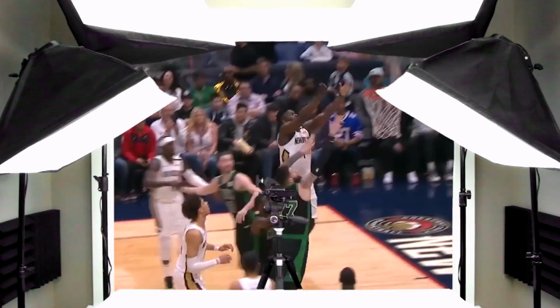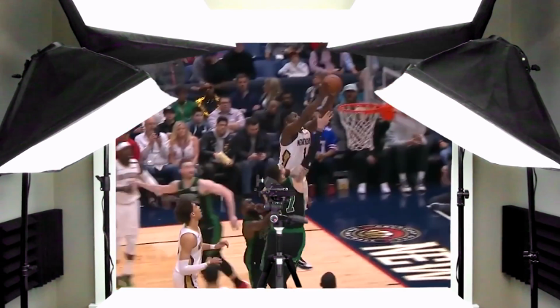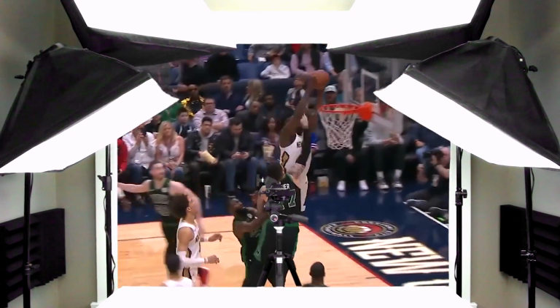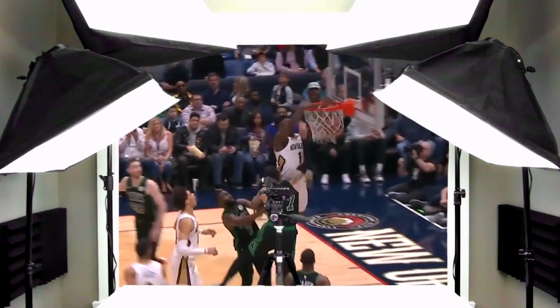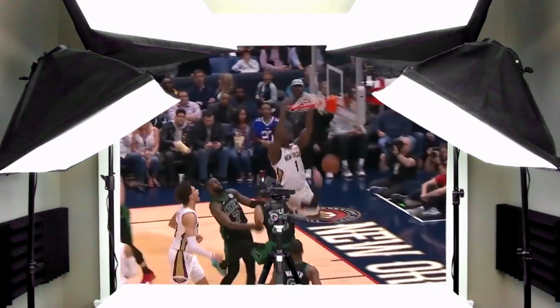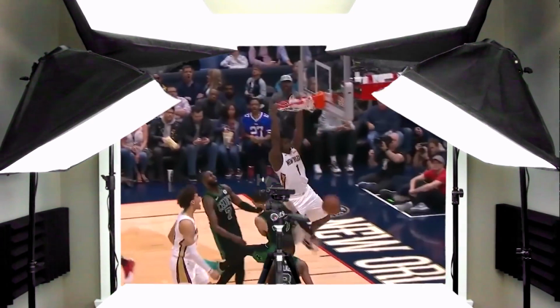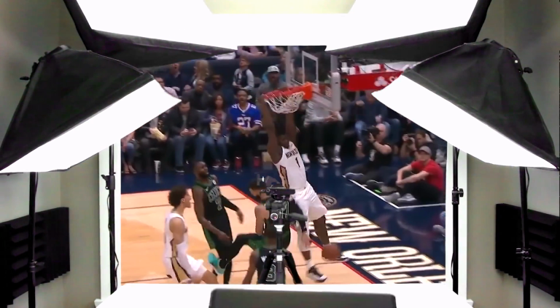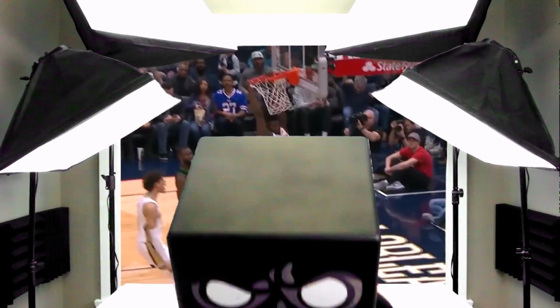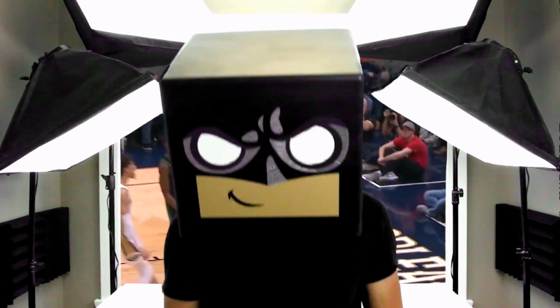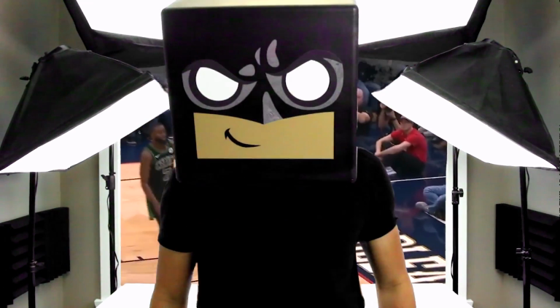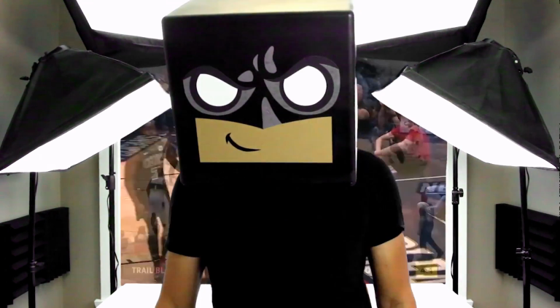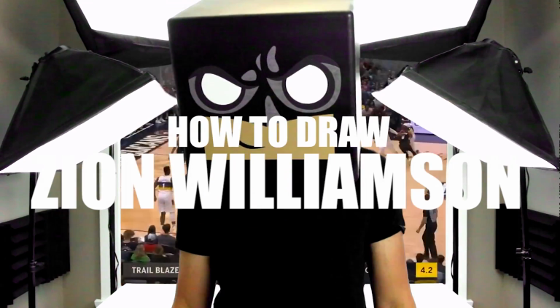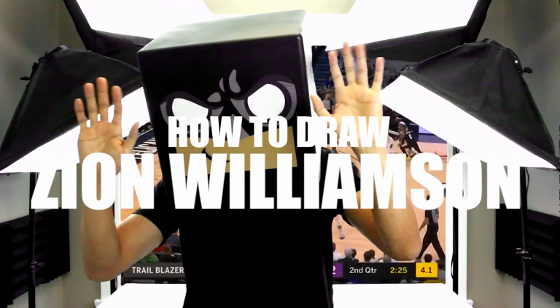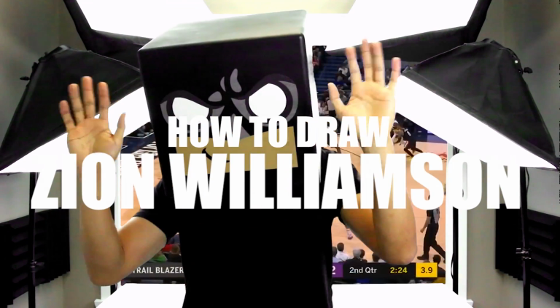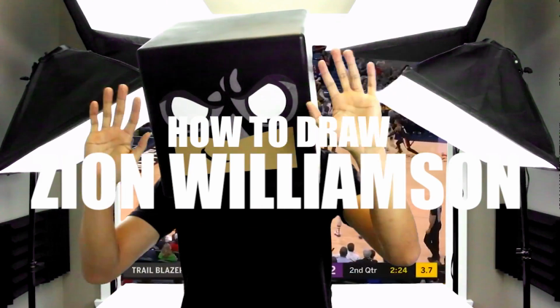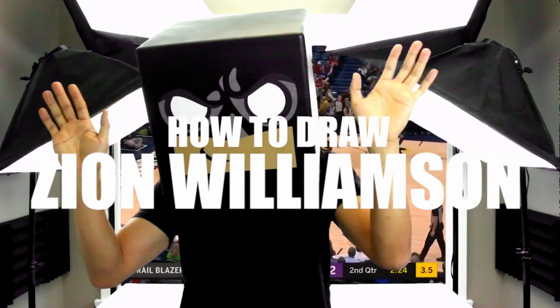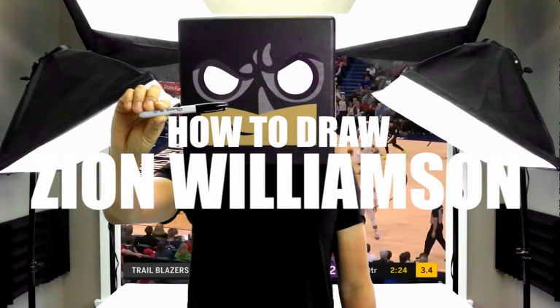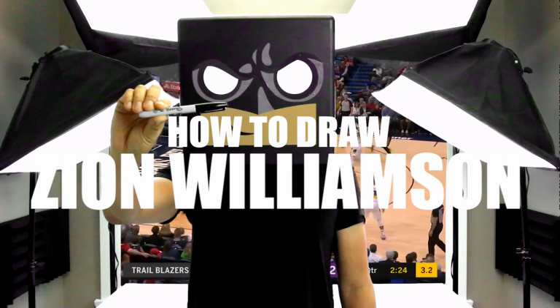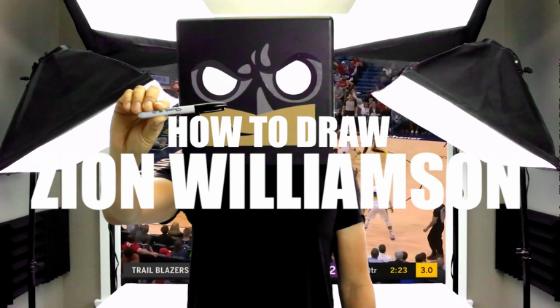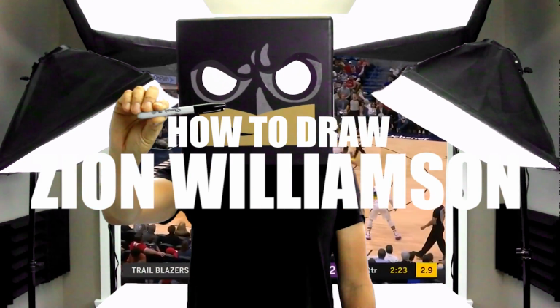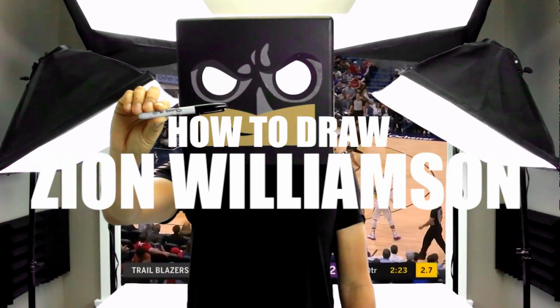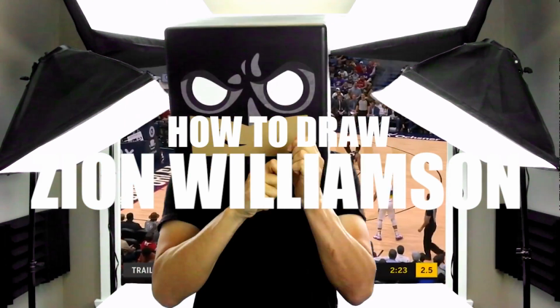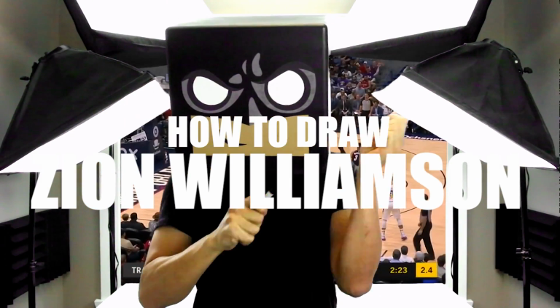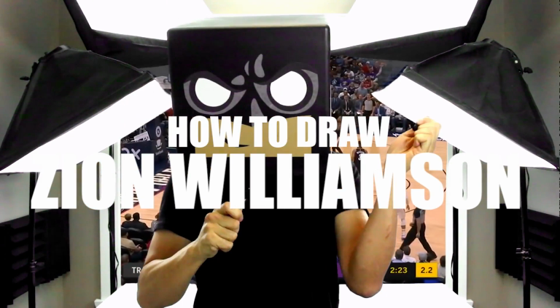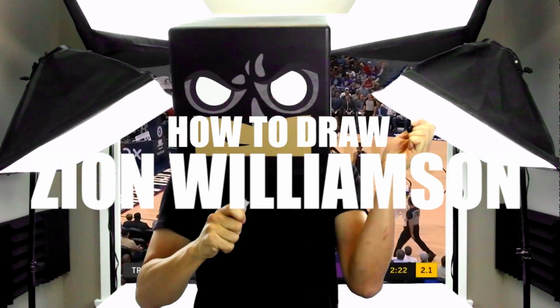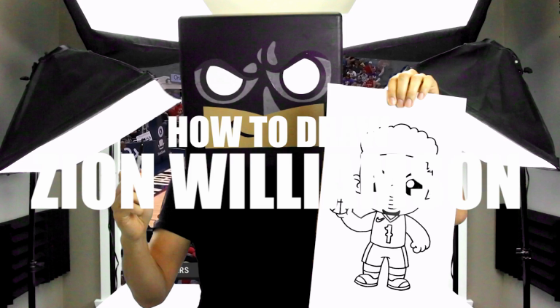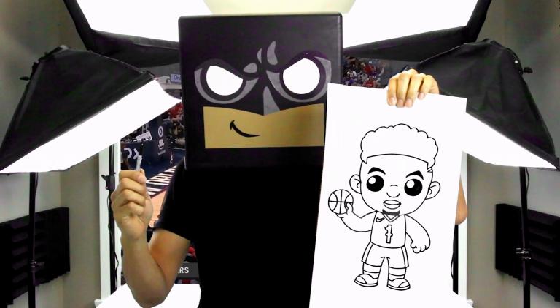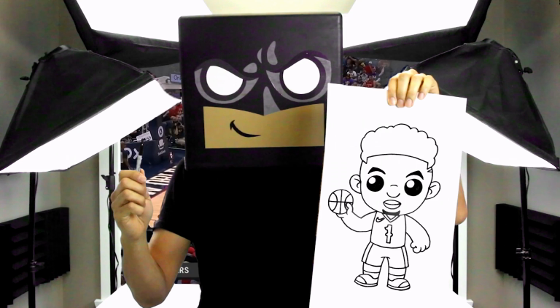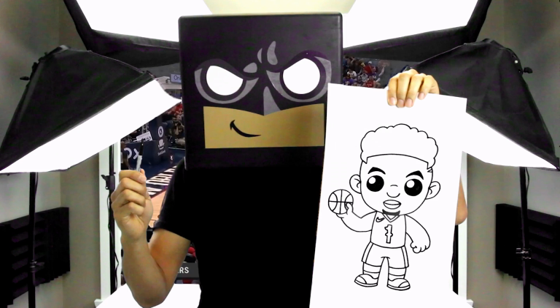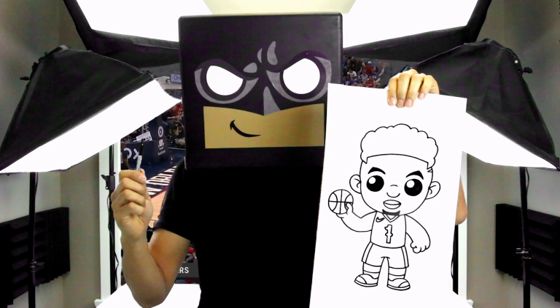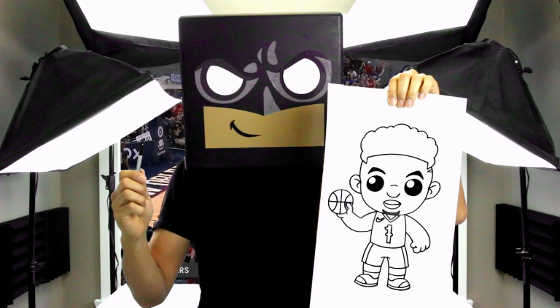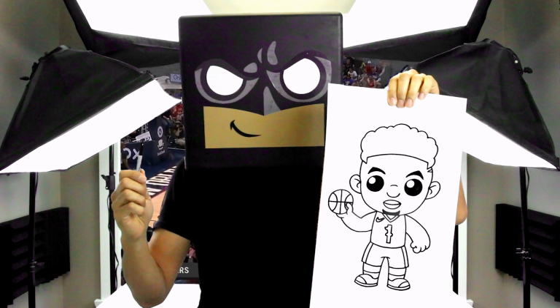What's up everyone and welcome to the club. In today's video we're going to be drawing Zion Williamson from the New Orleans Pelicans.